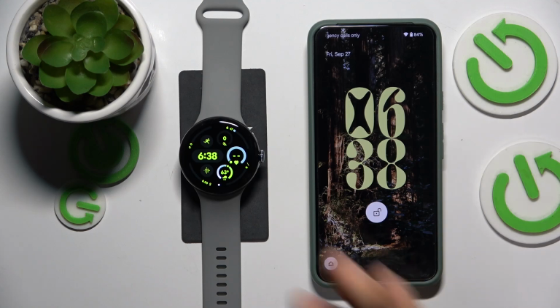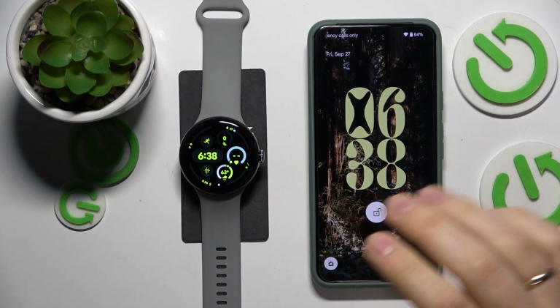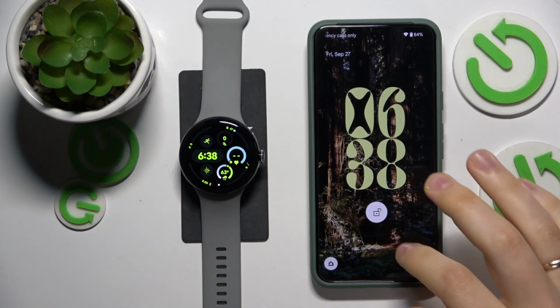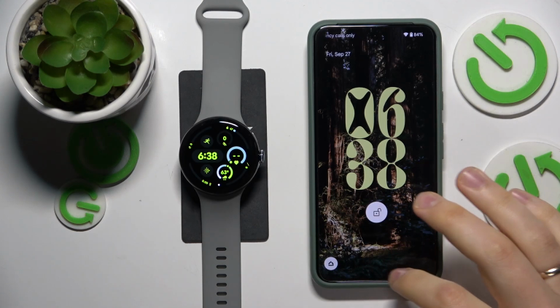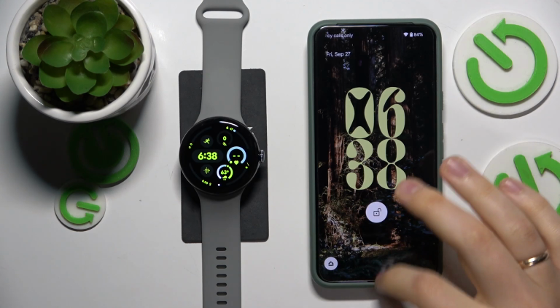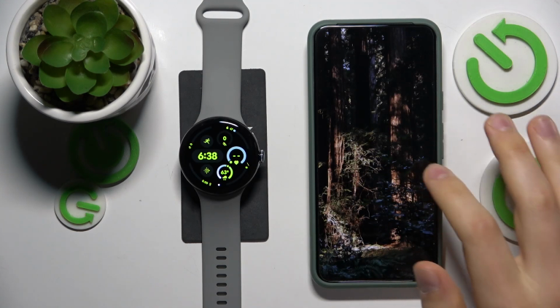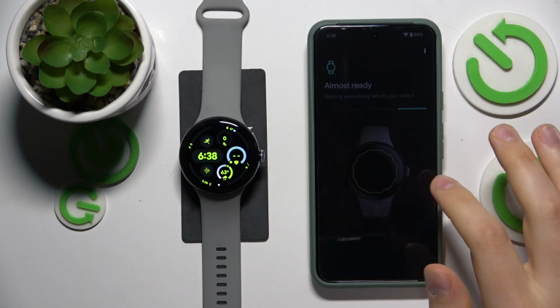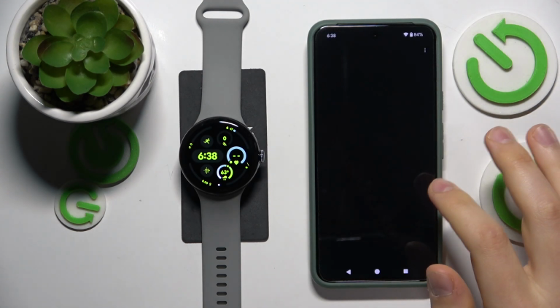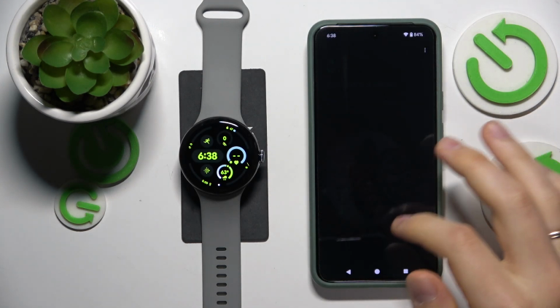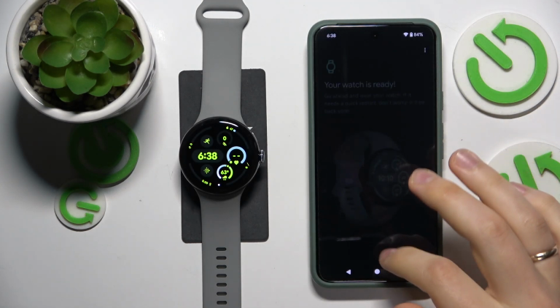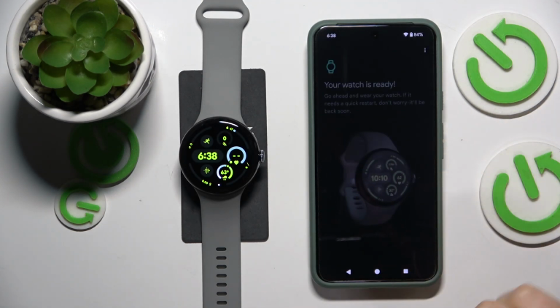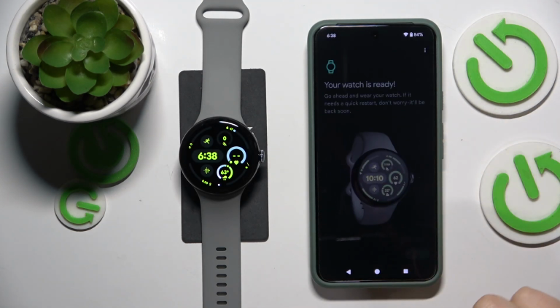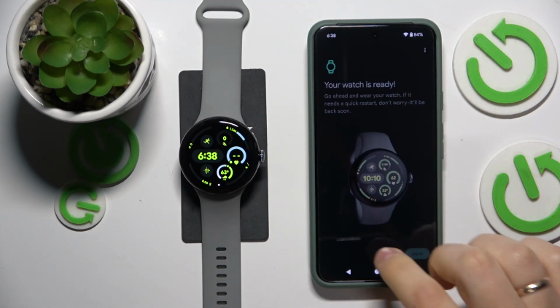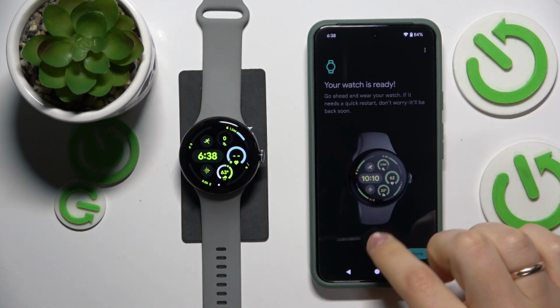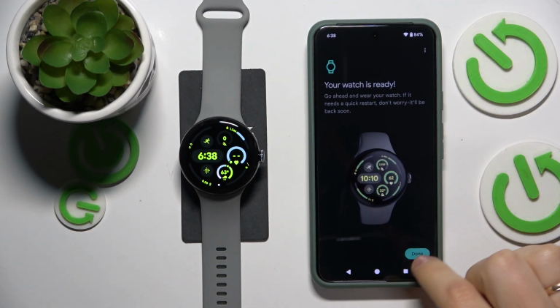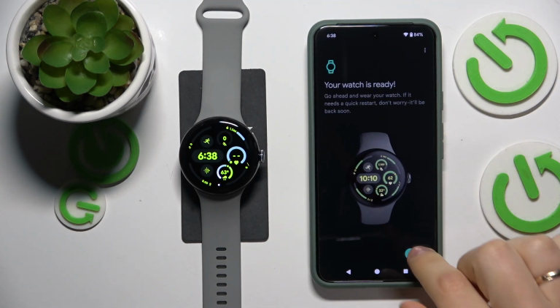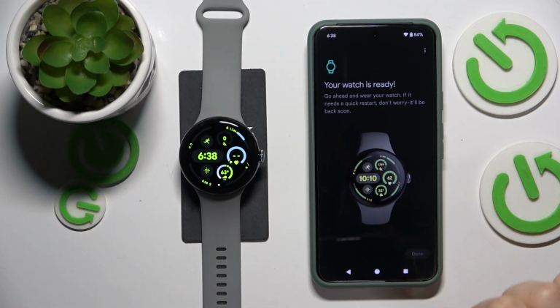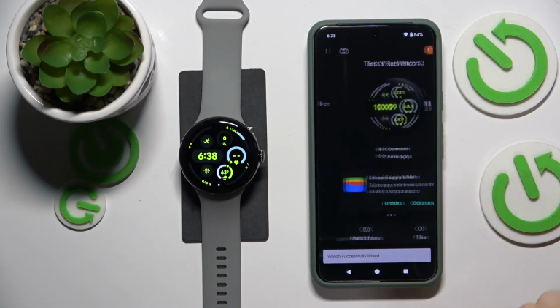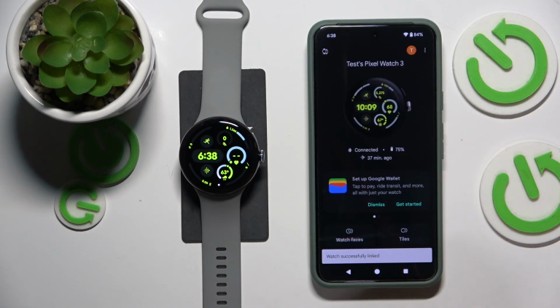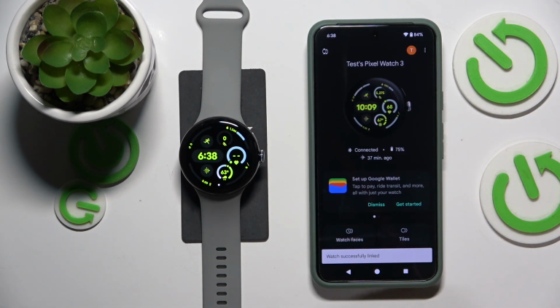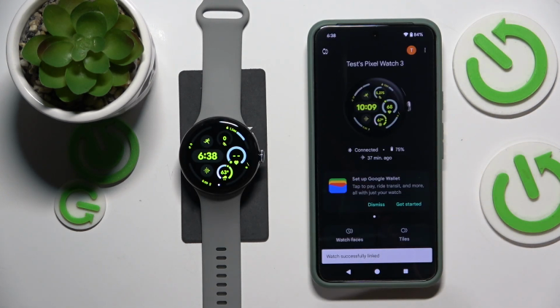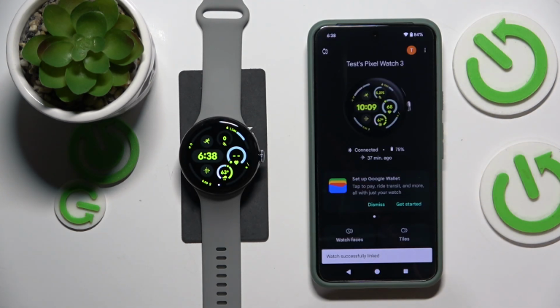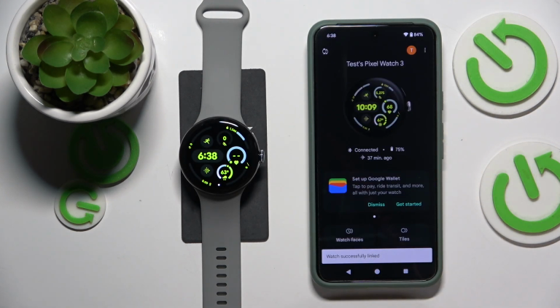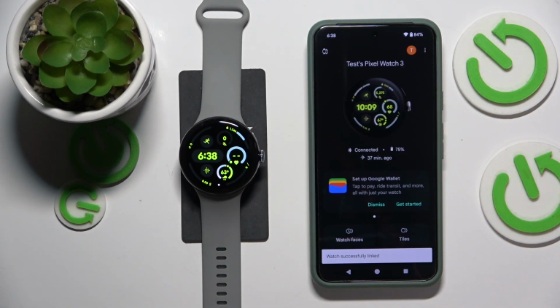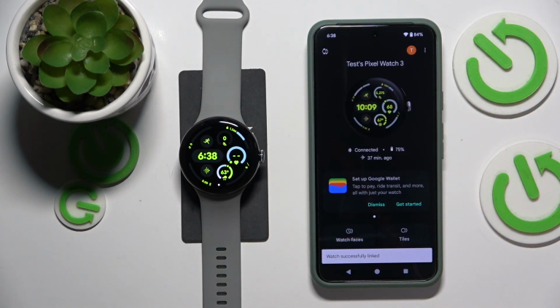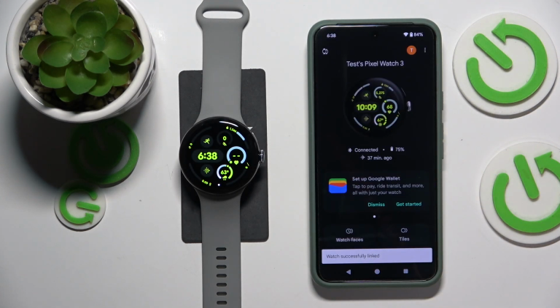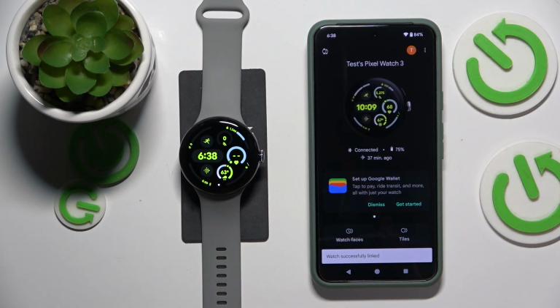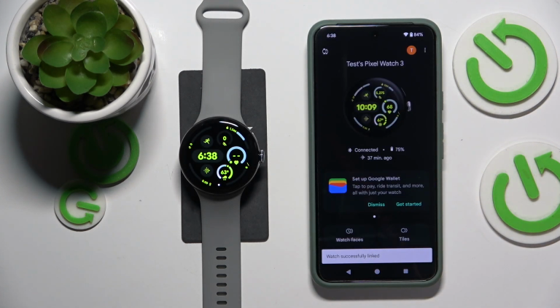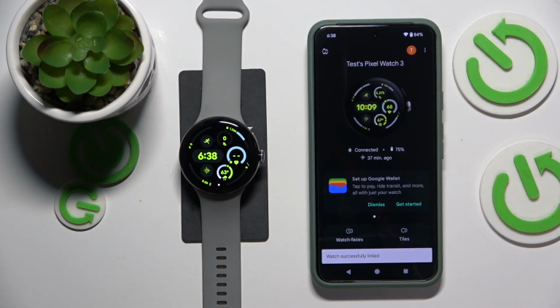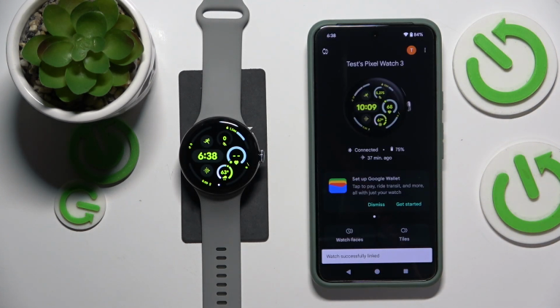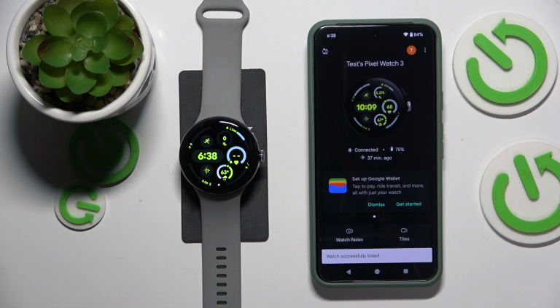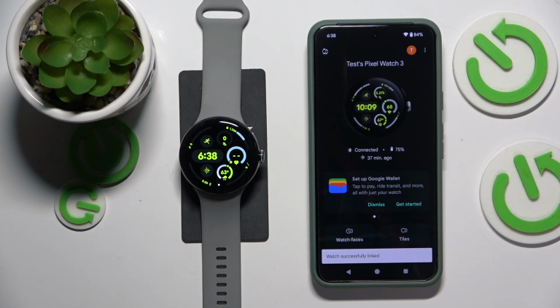This is Google Pixel Watch 3, and today I'll show how you can activate the touch lock feature on this device.